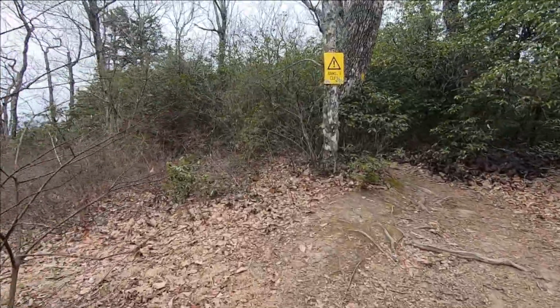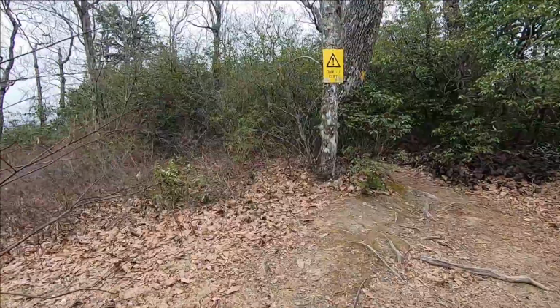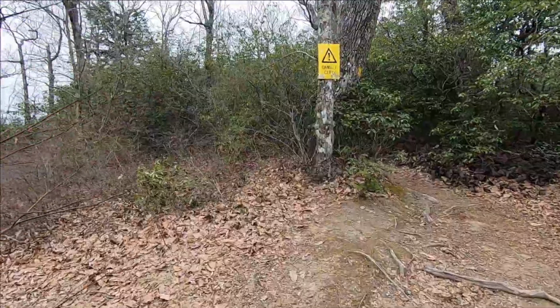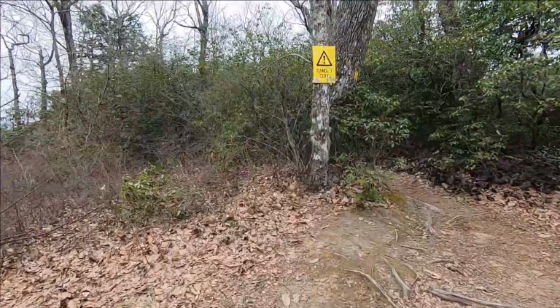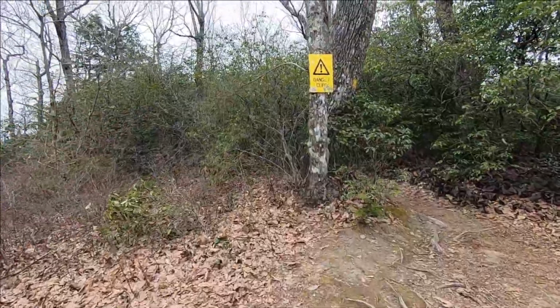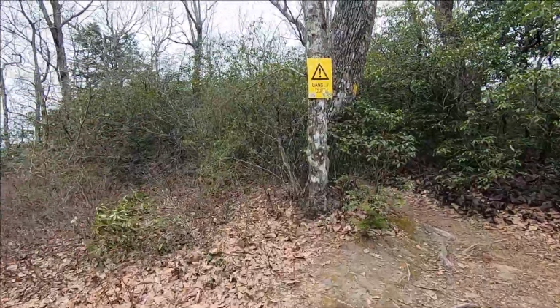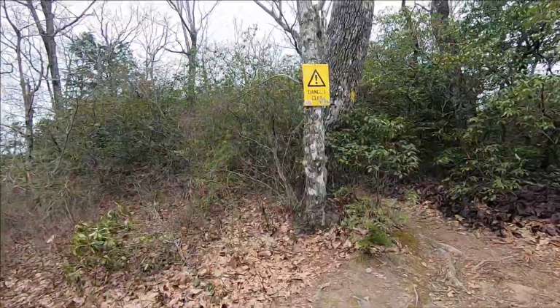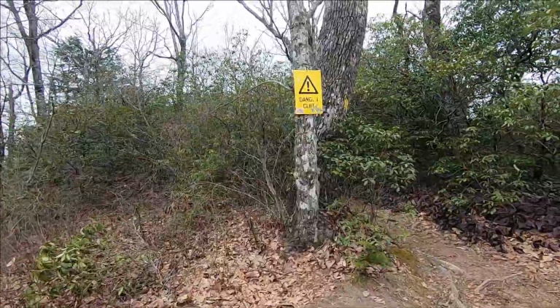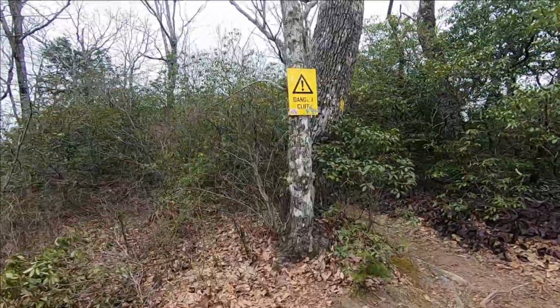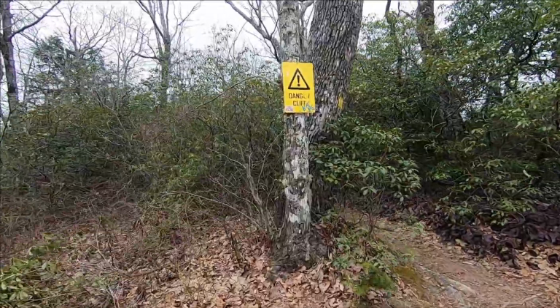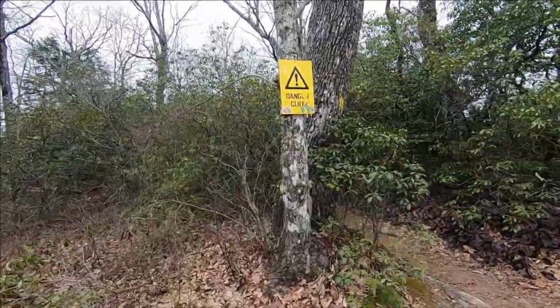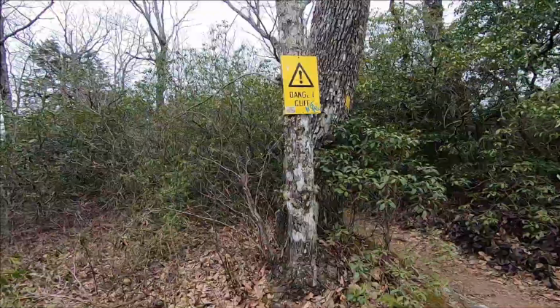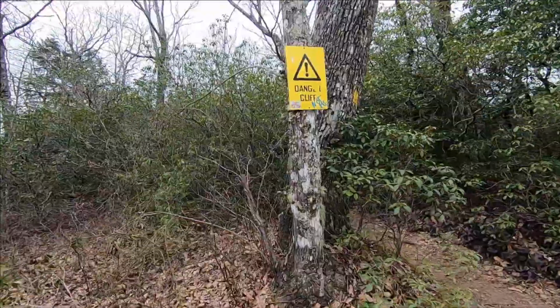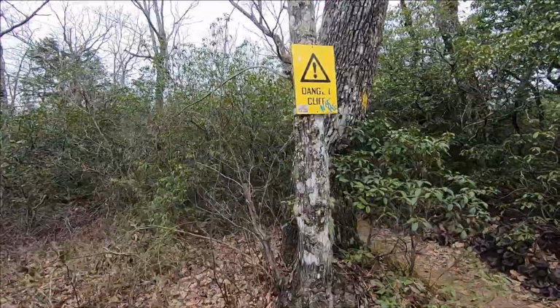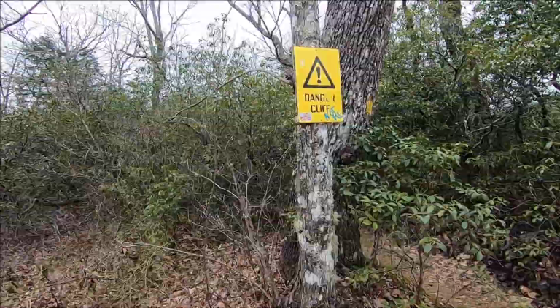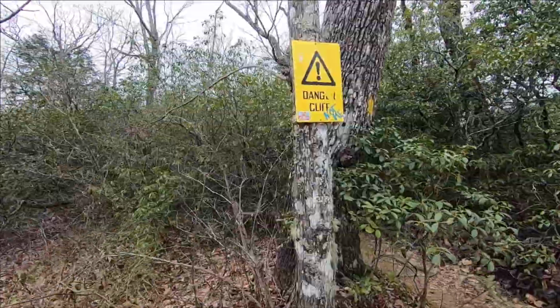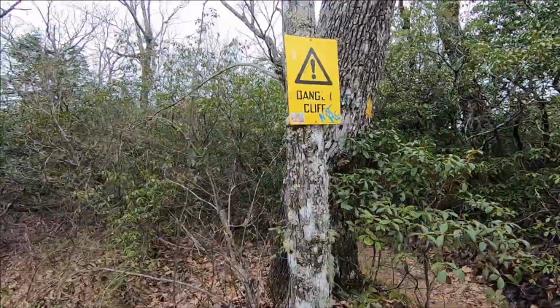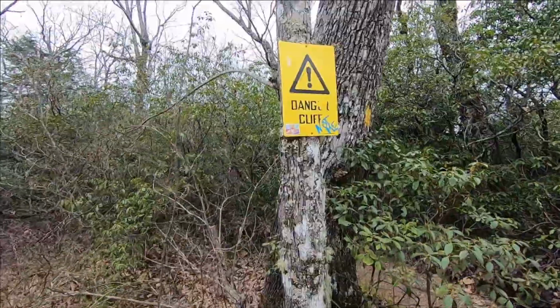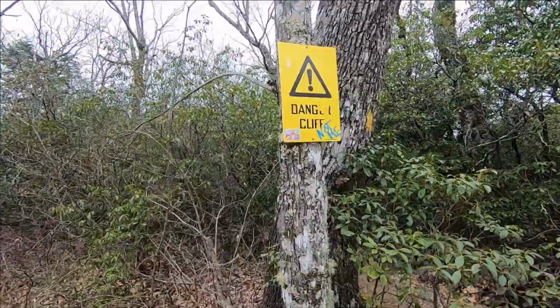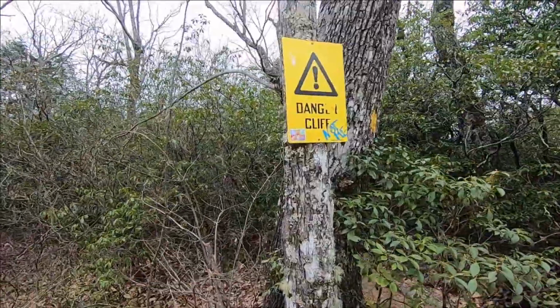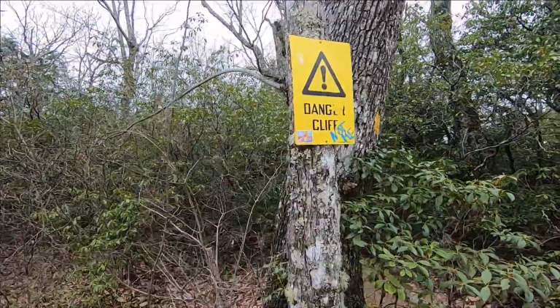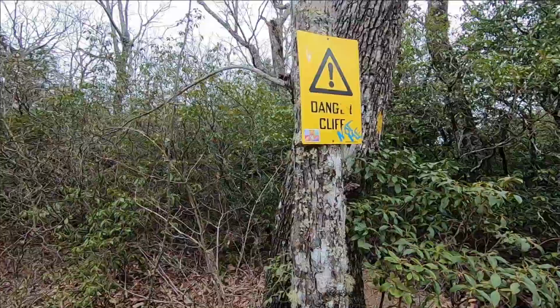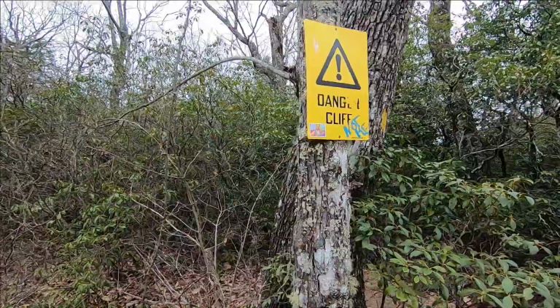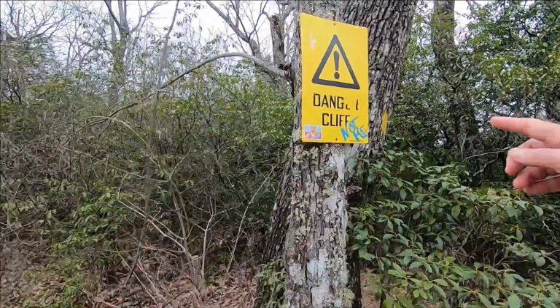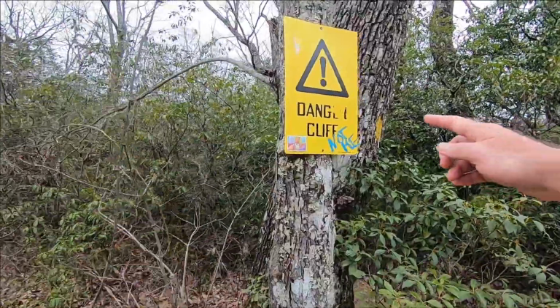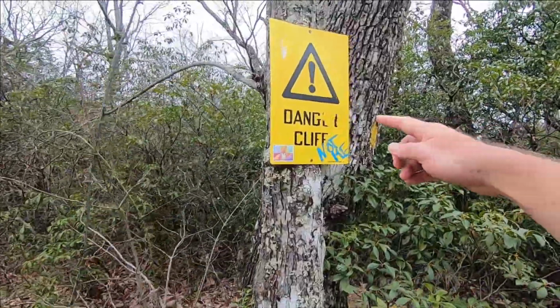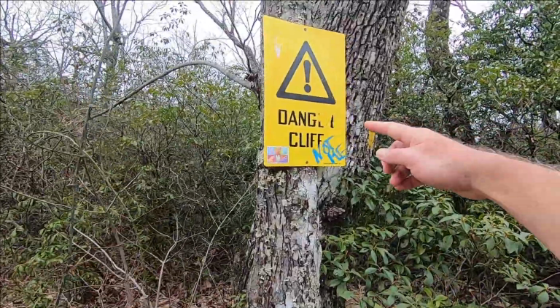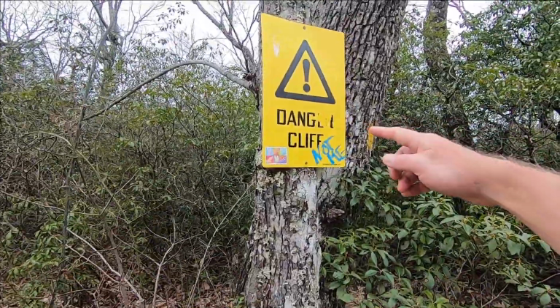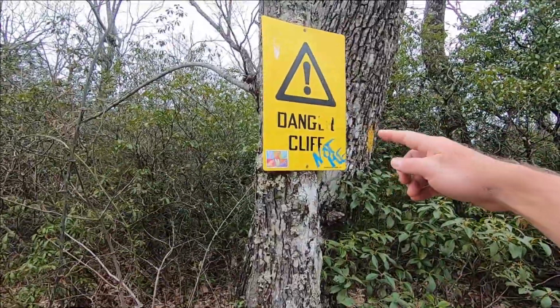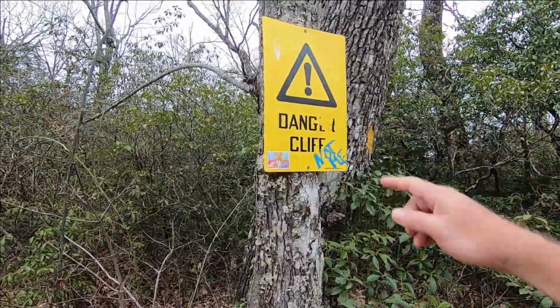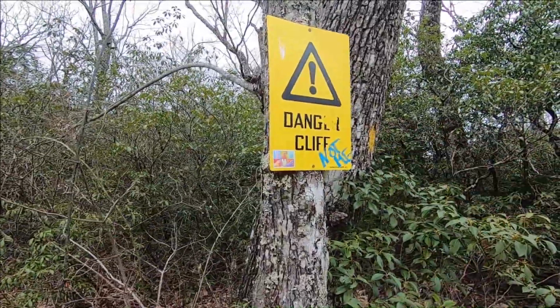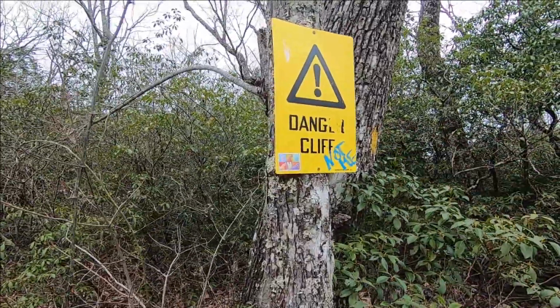That's how we know we're on a good hike — when you see a danger sign.